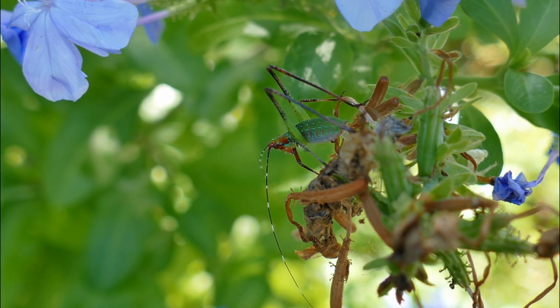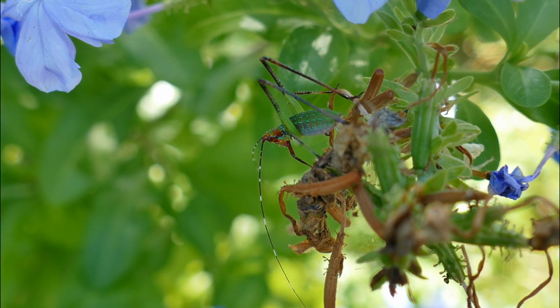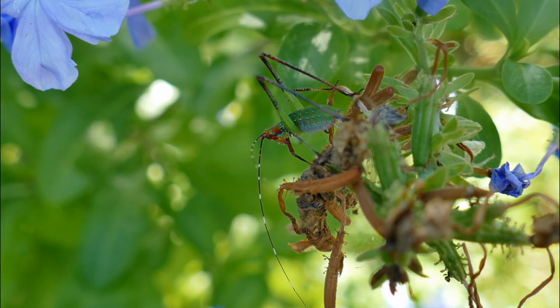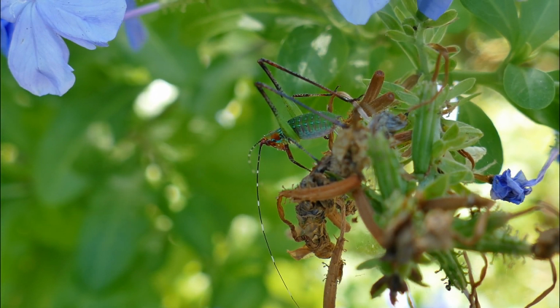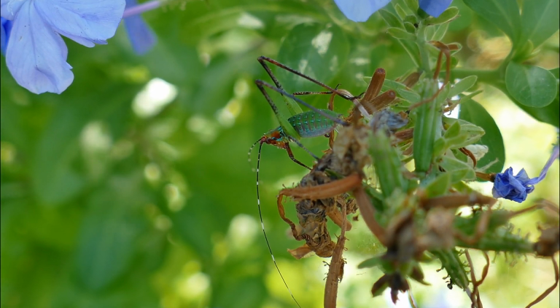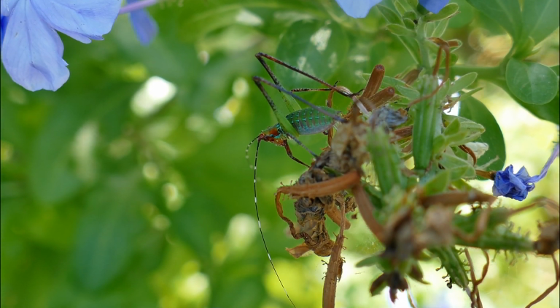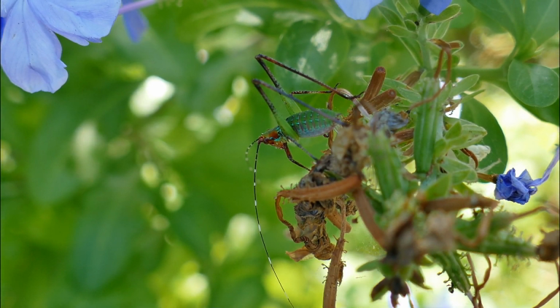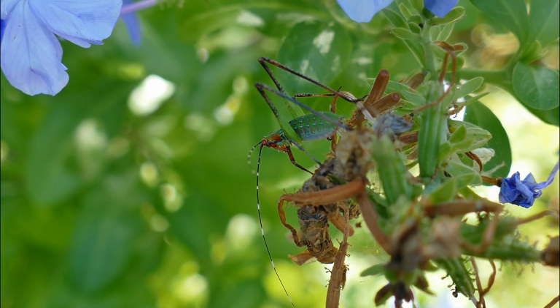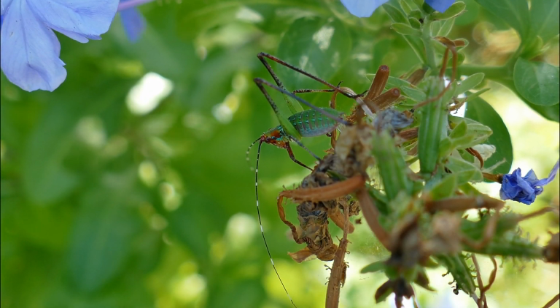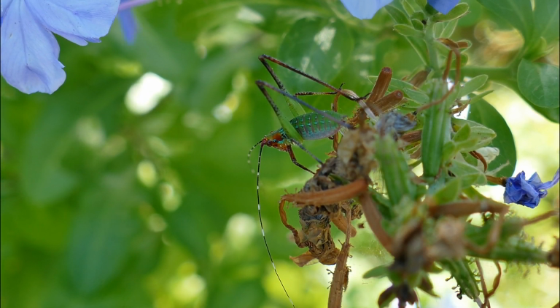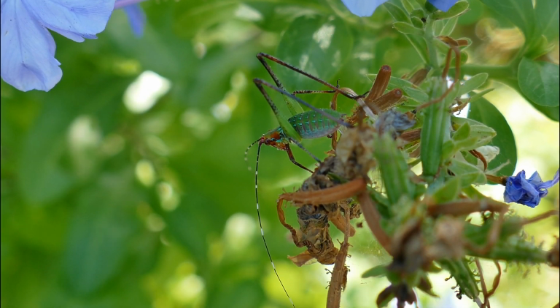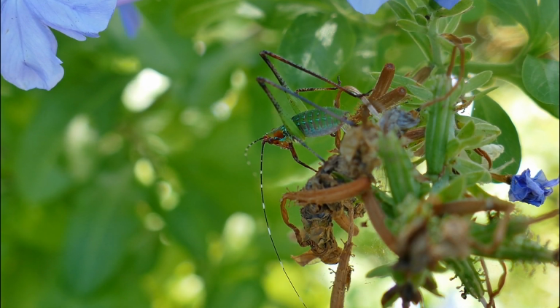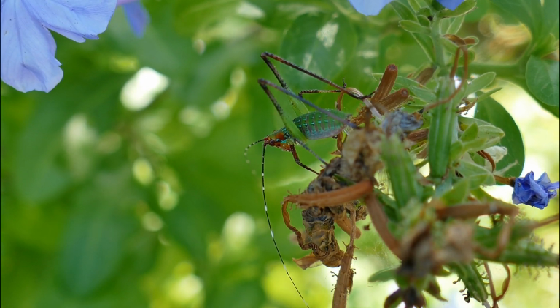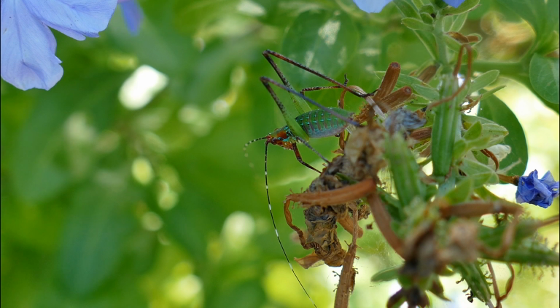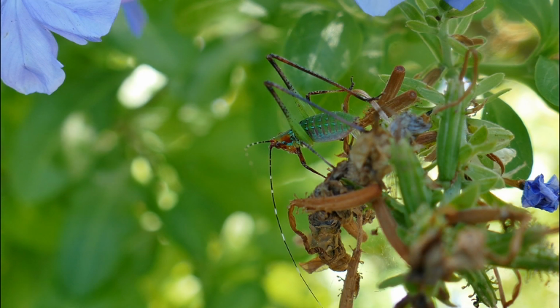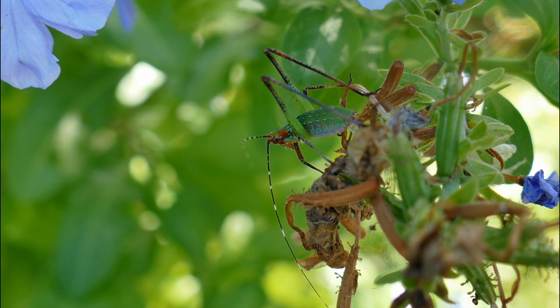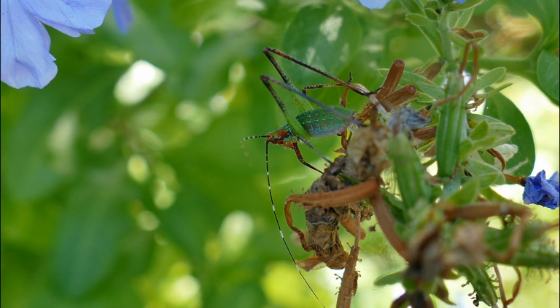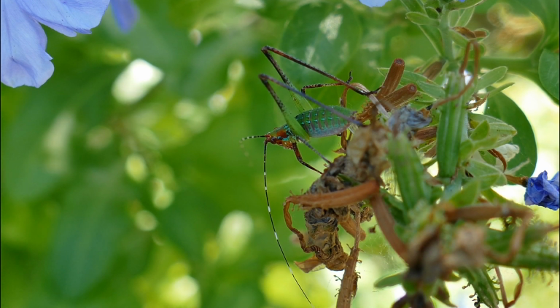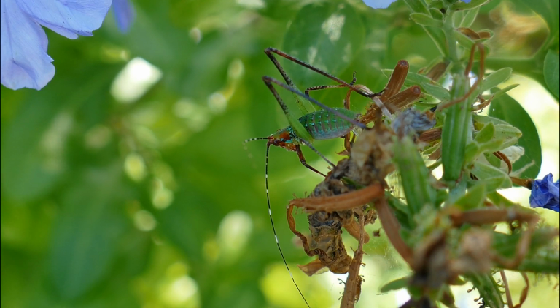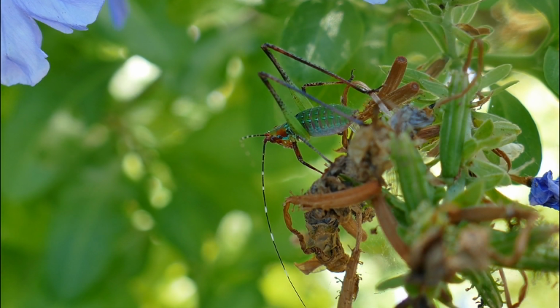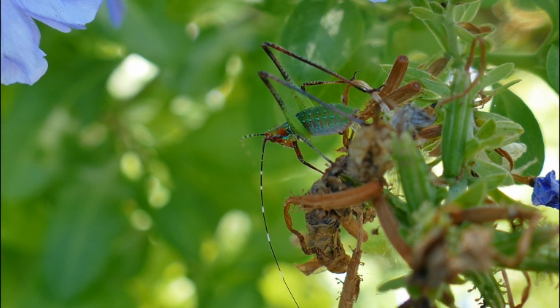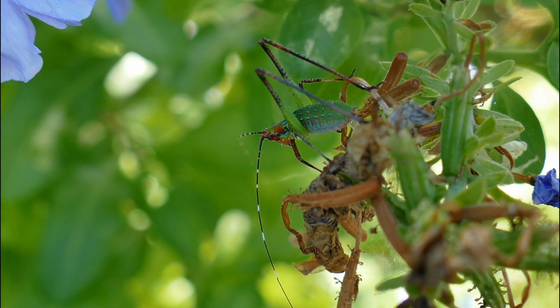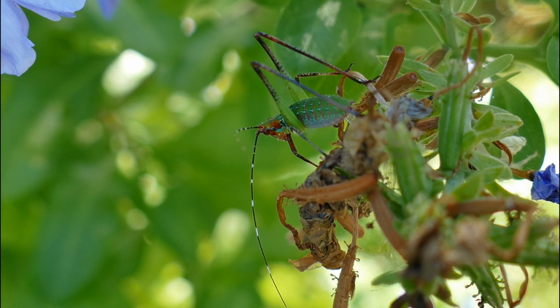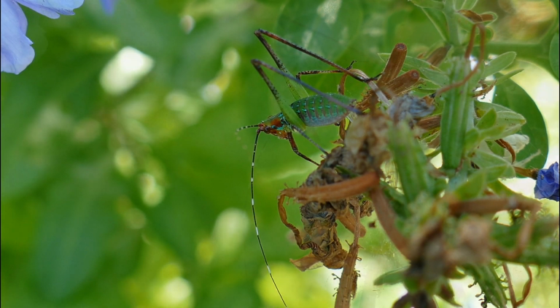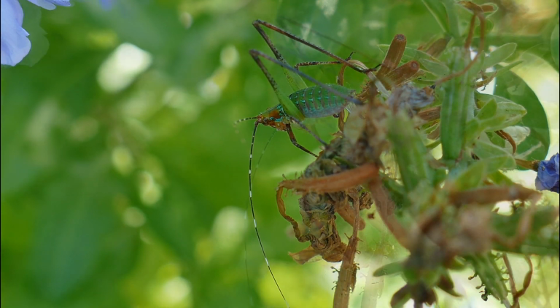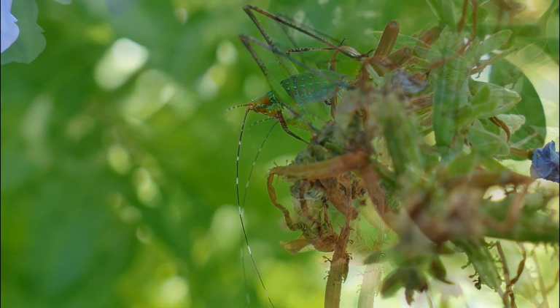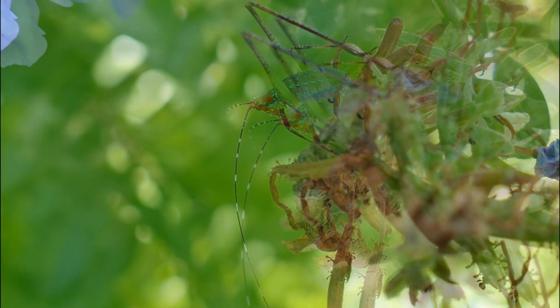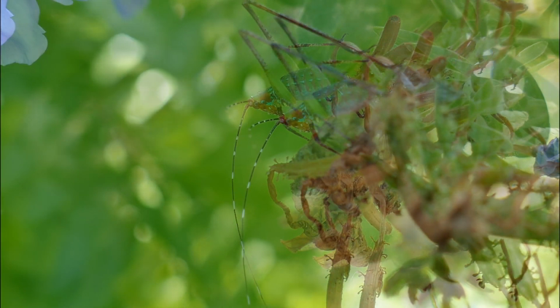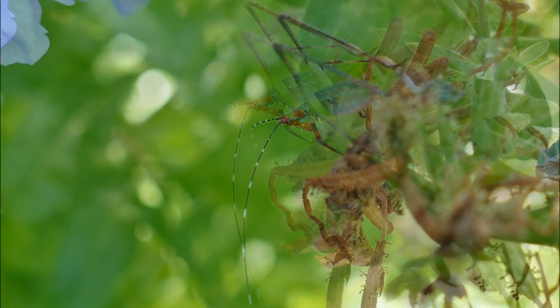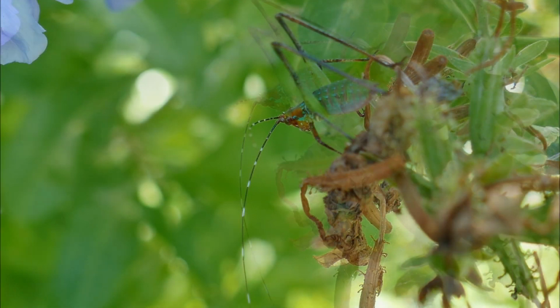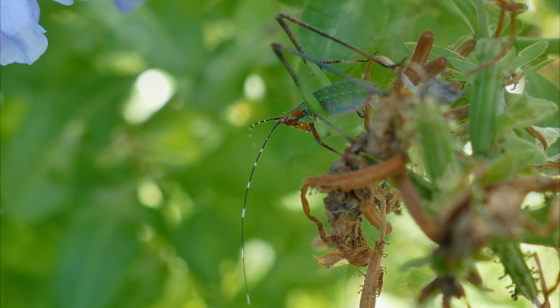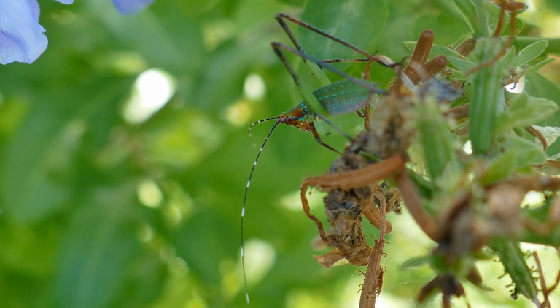What is seen here is a Scudder's Bush Katydid nymph. When it reaches the adult stage, it will be green and have wings.